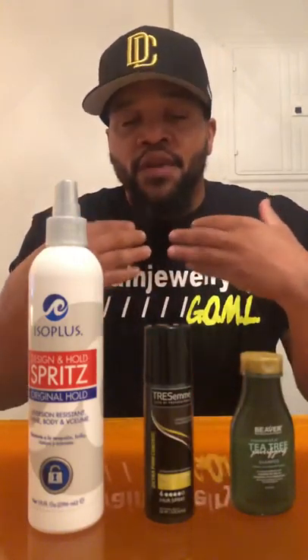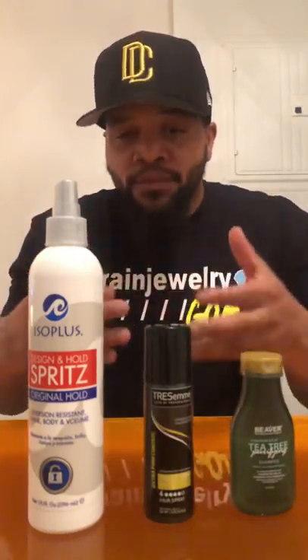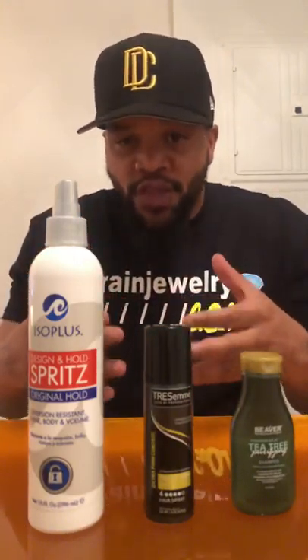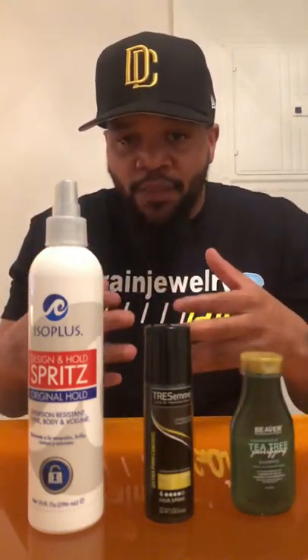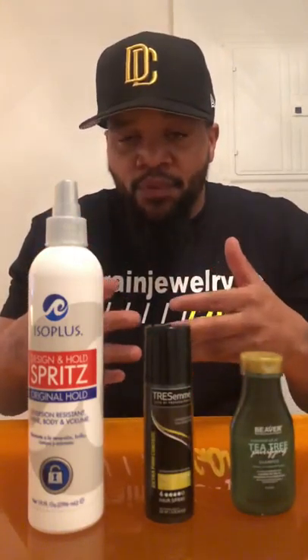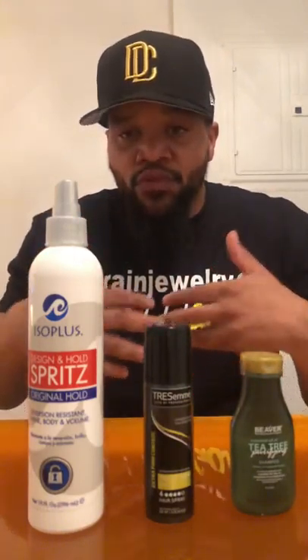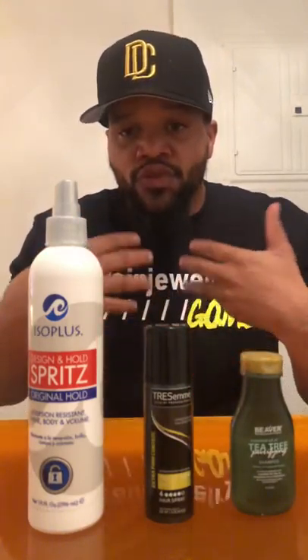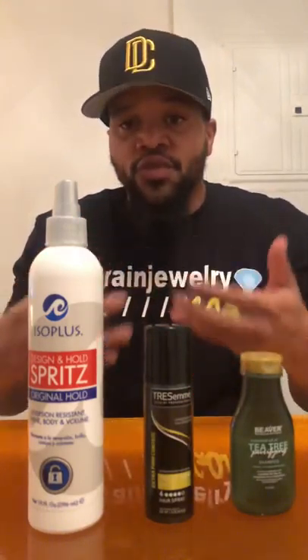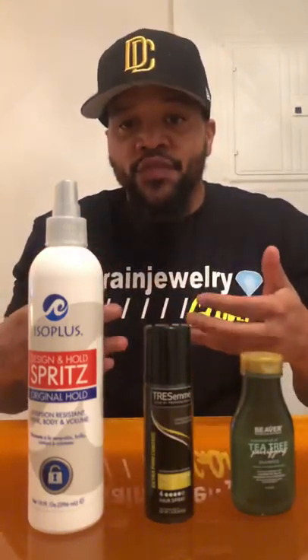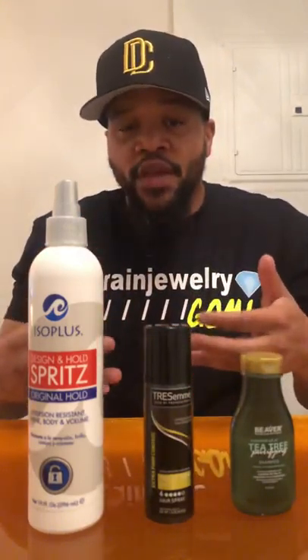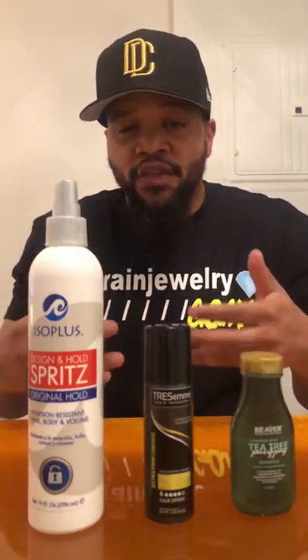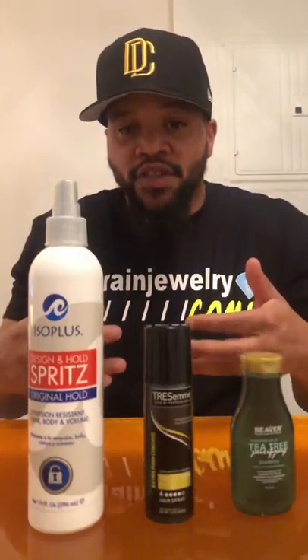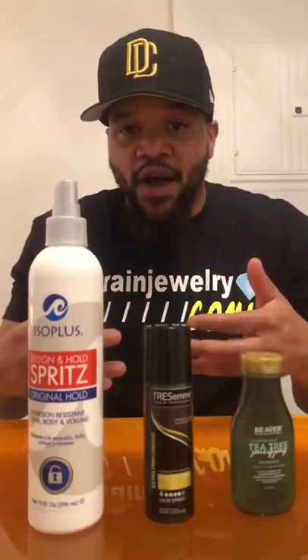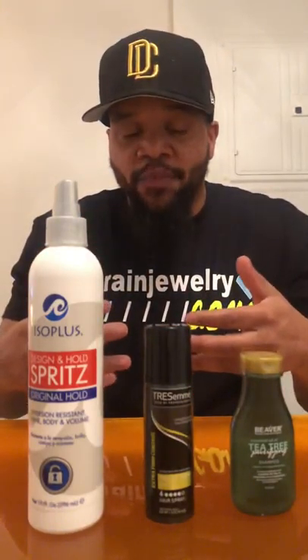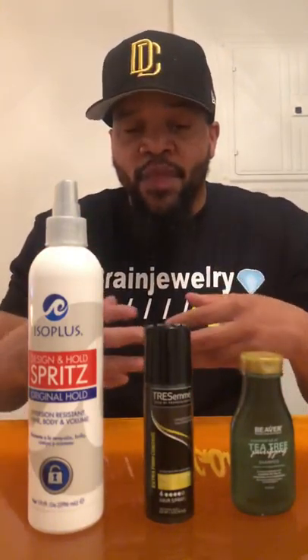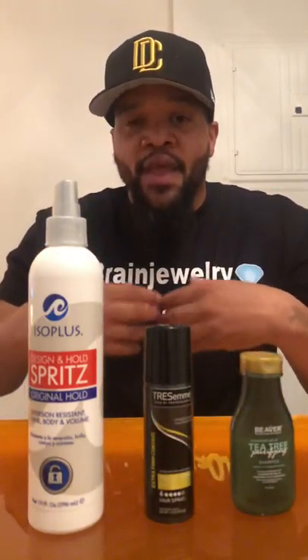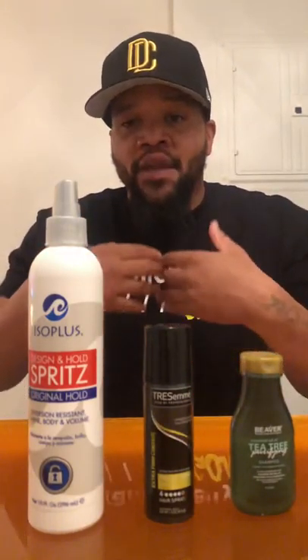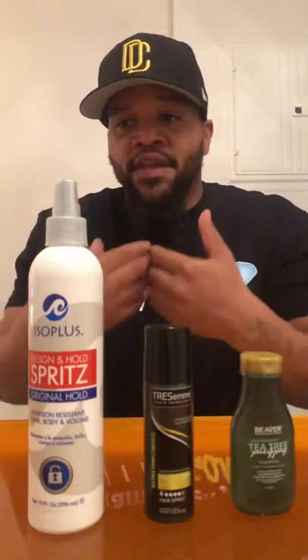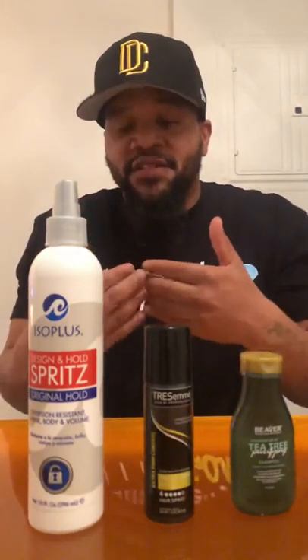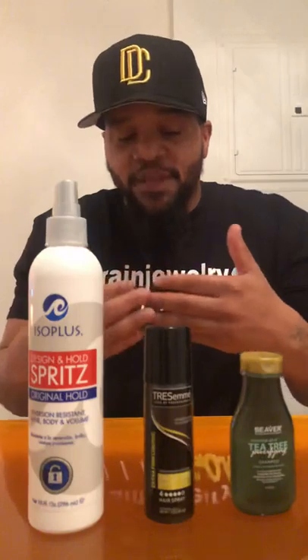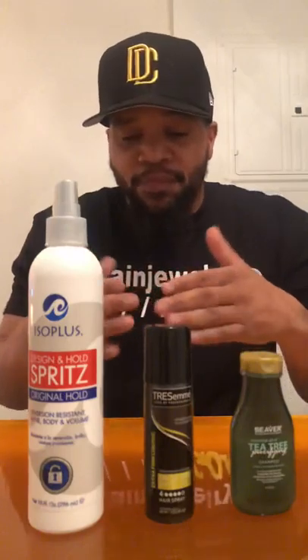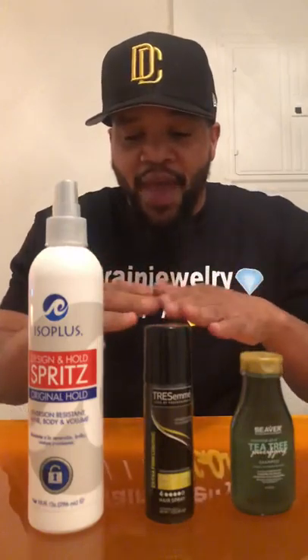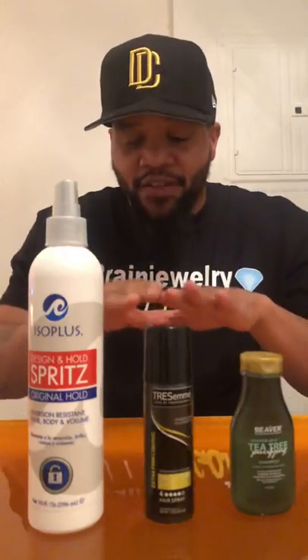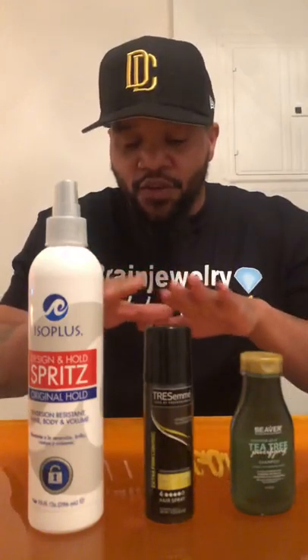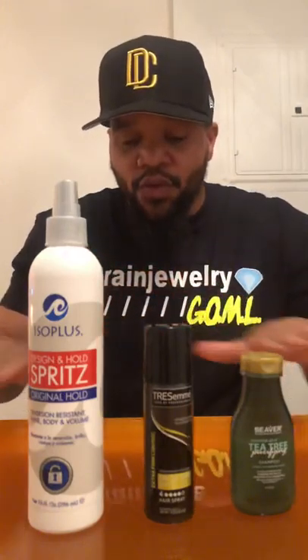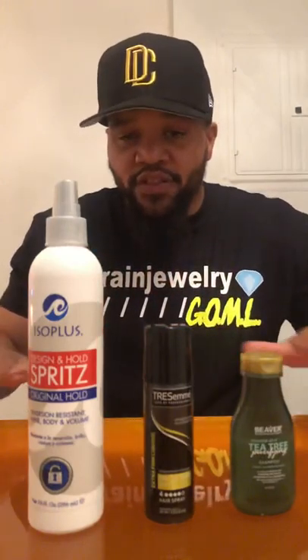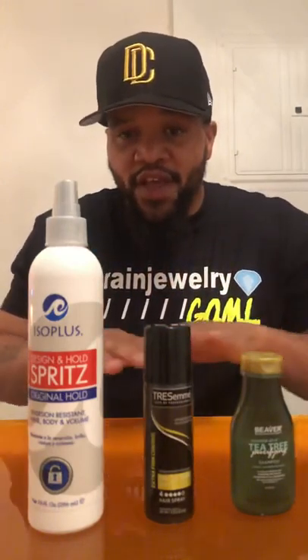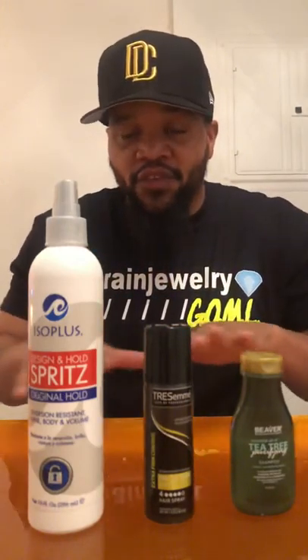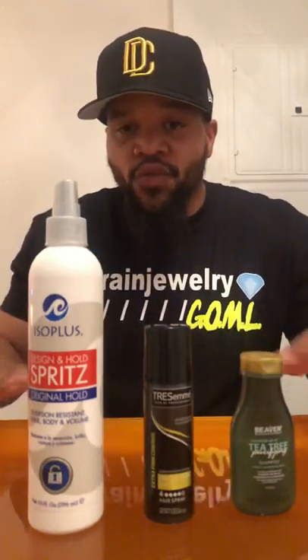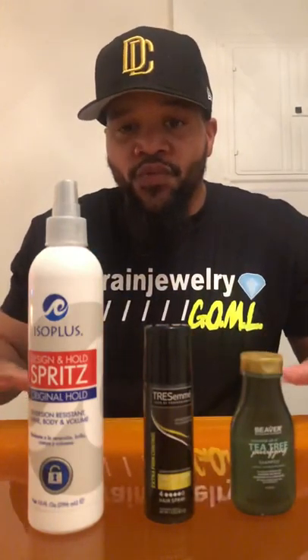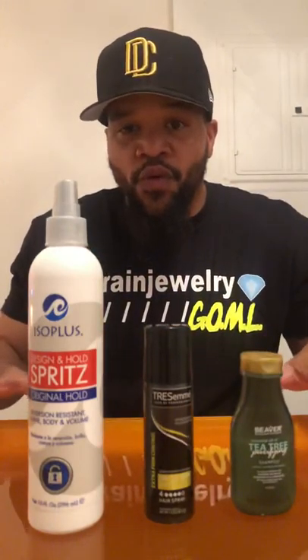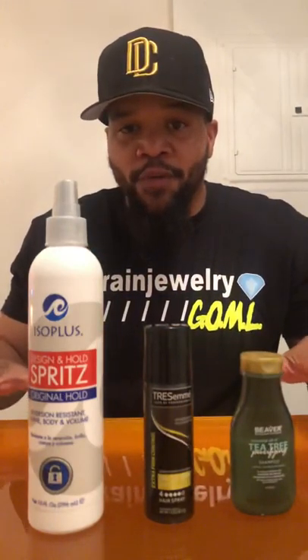So first, it starts from the shampoo bowl. I use a deep cleansing shampoo, a tea tree shampoo, or eucalyptus shampoo. Those shampoos rejuvenate the scalp and get it back to its natural form.